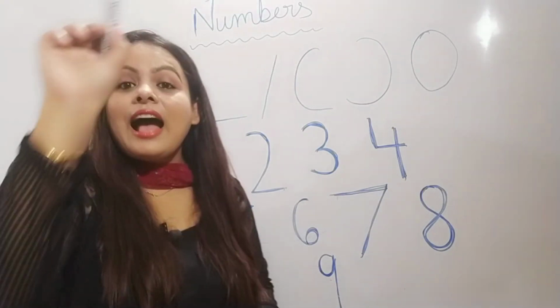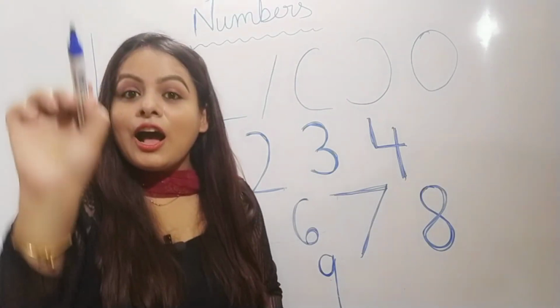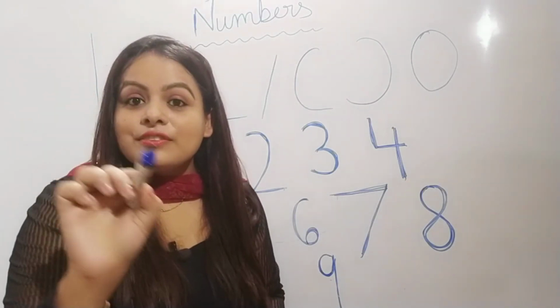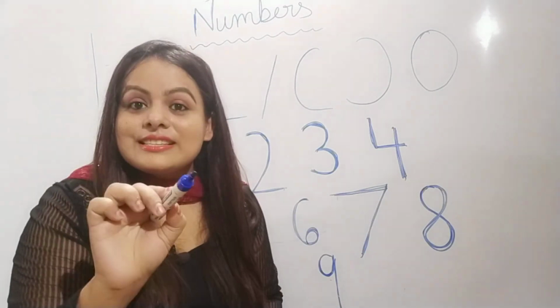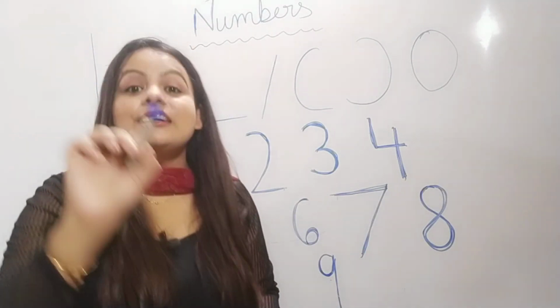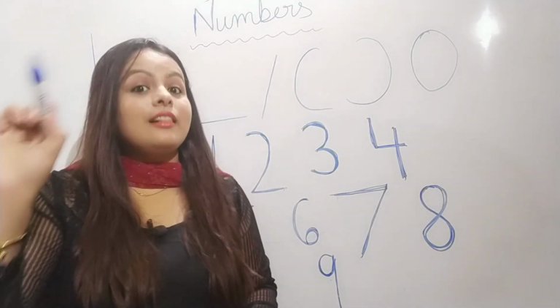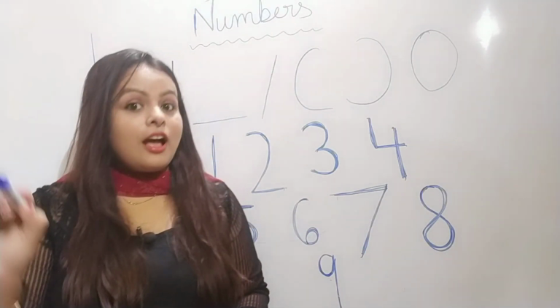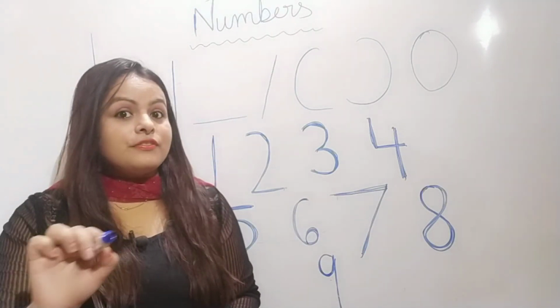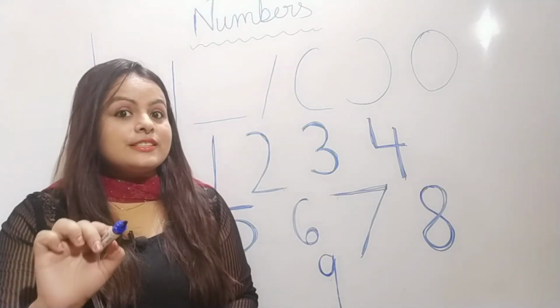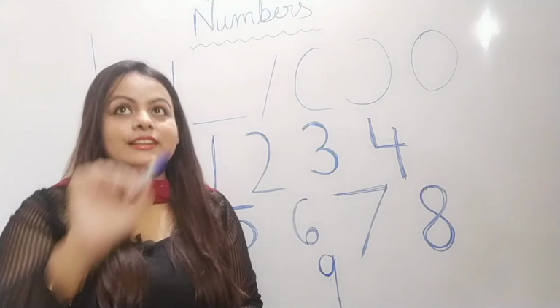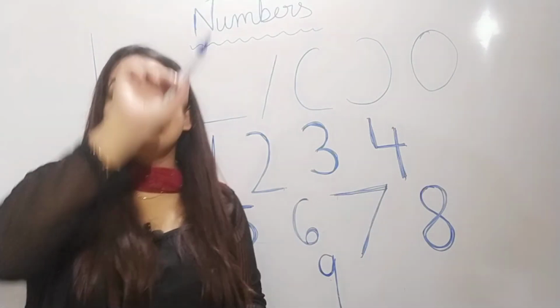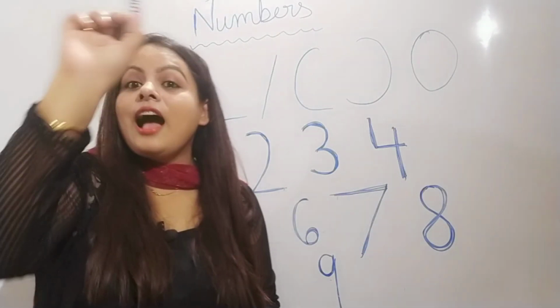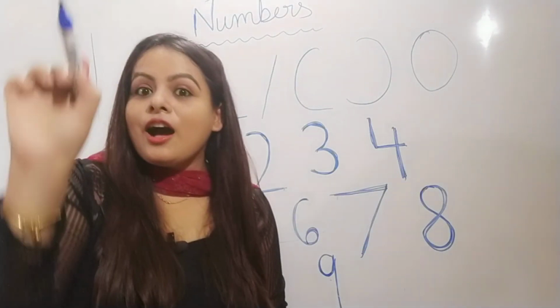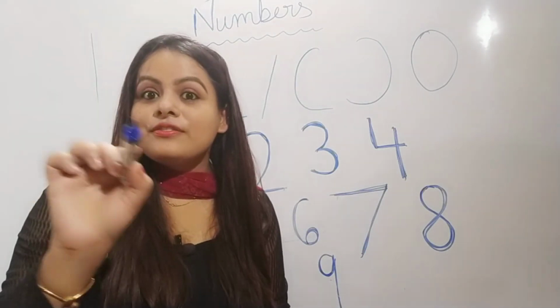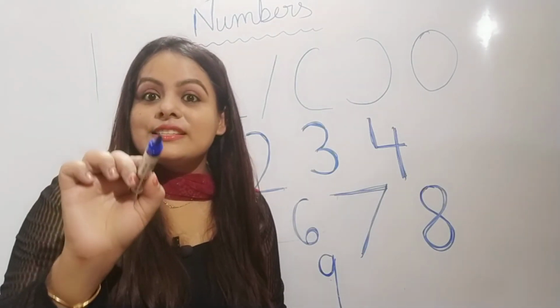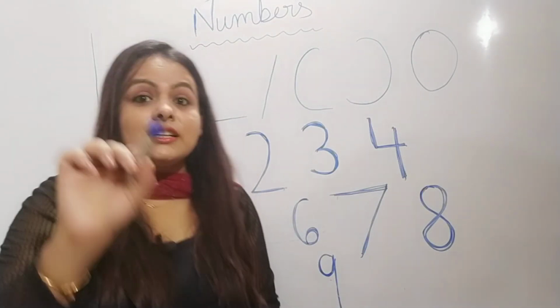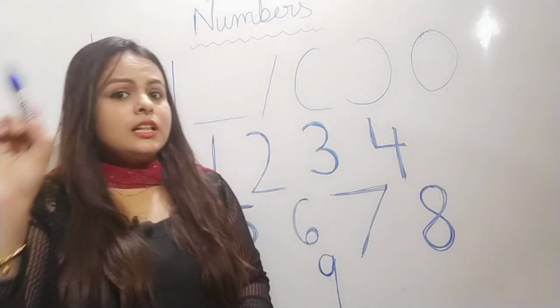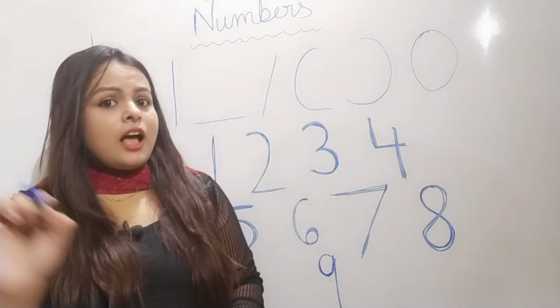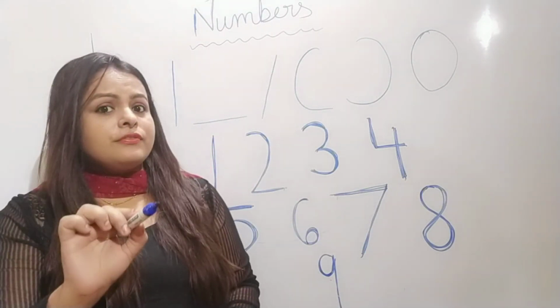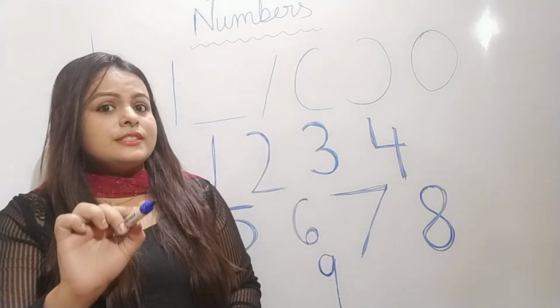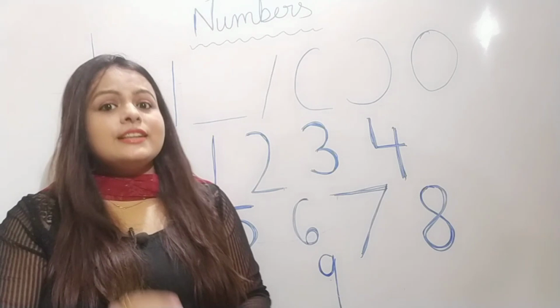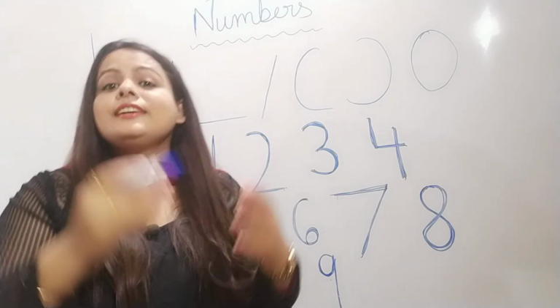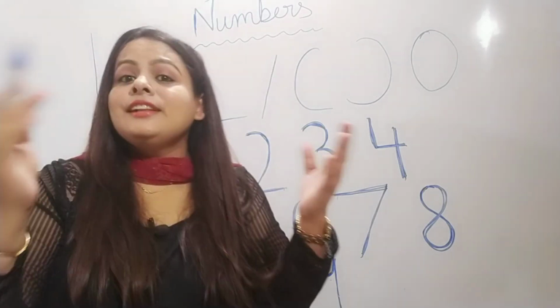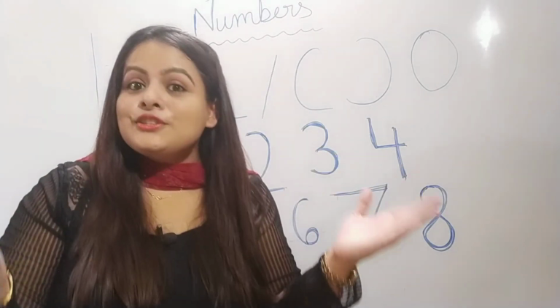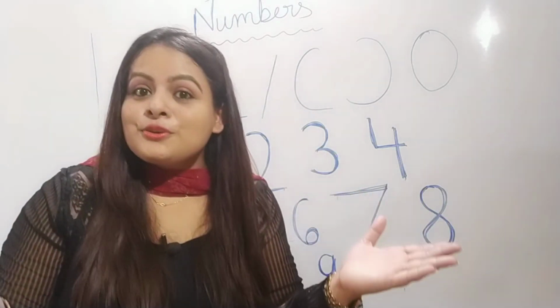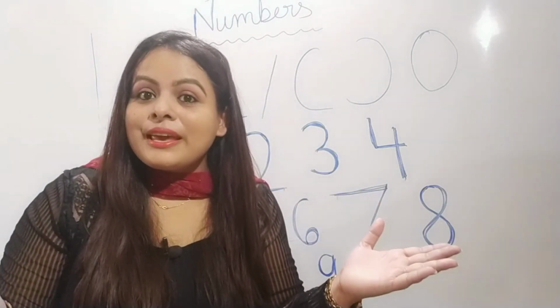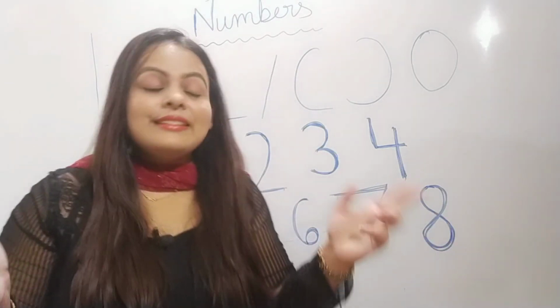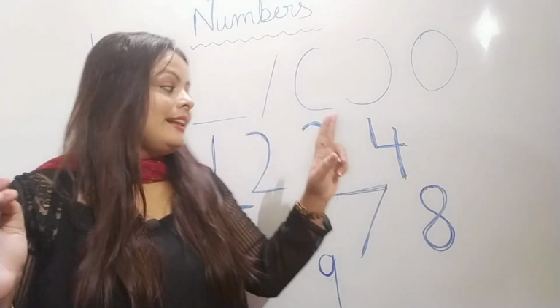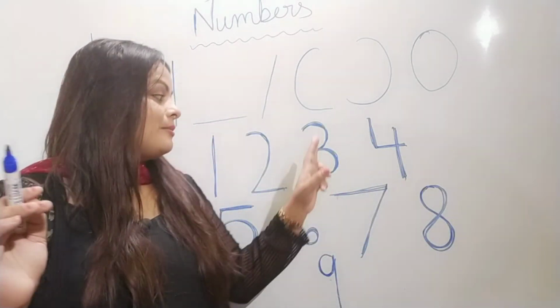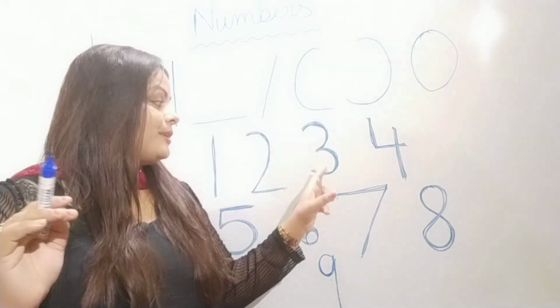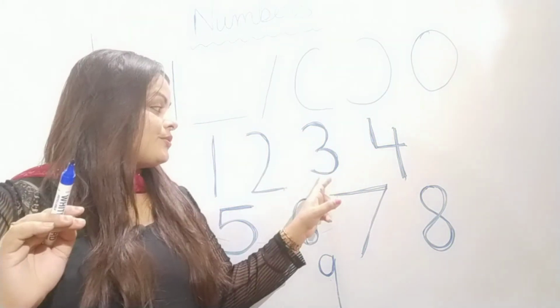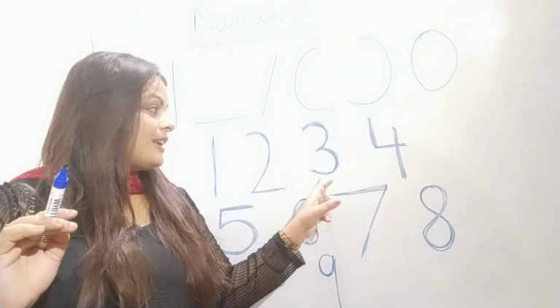Half a circle, half a circle. Half a circle, half a circle. Half a circle, half a circle to make the number three.